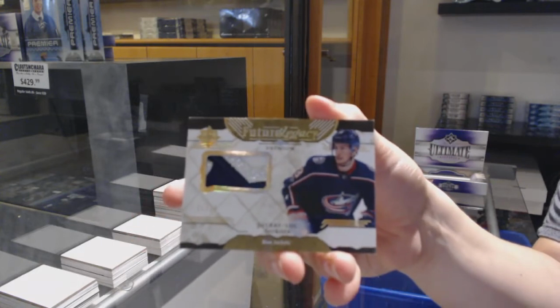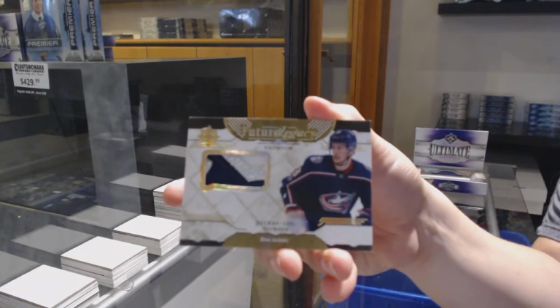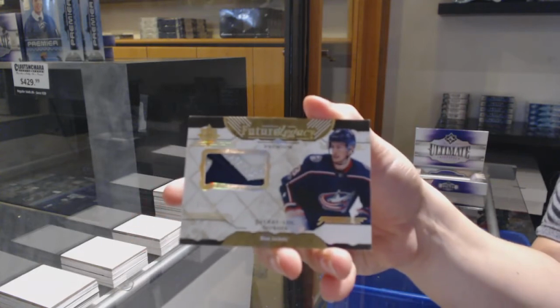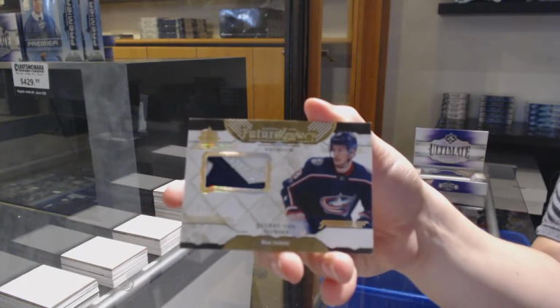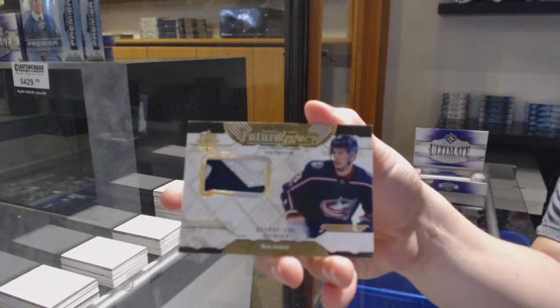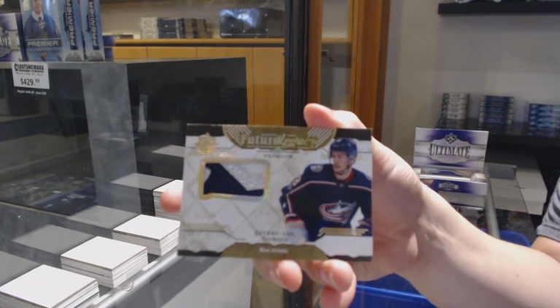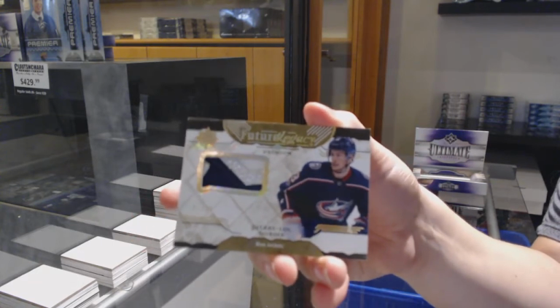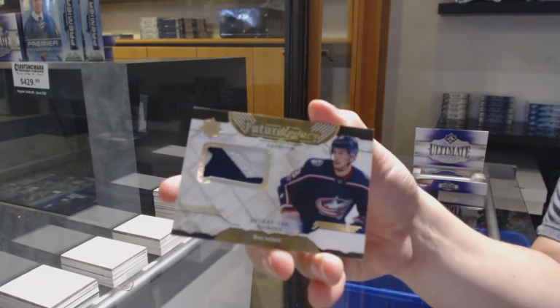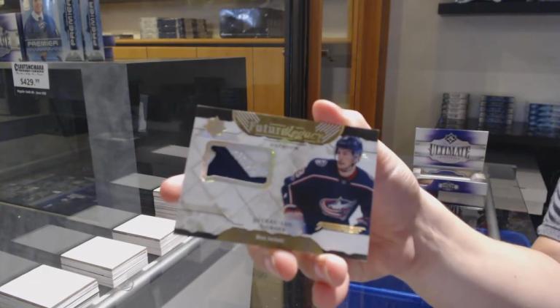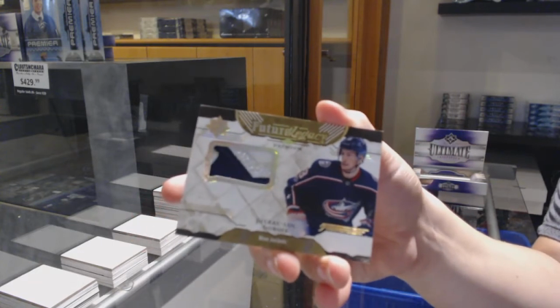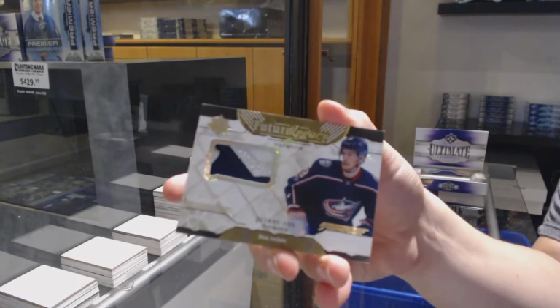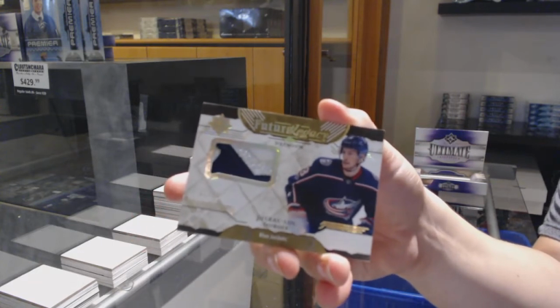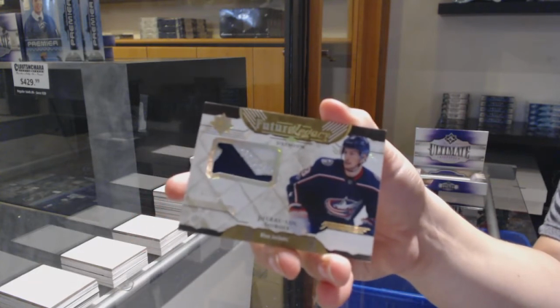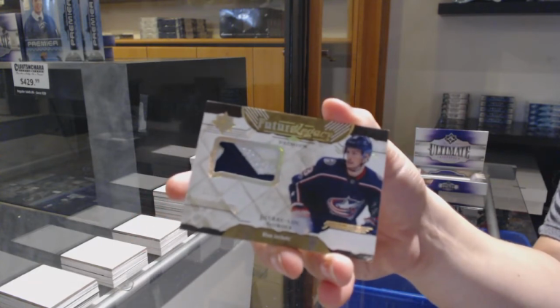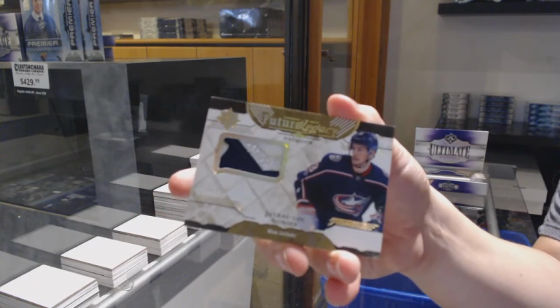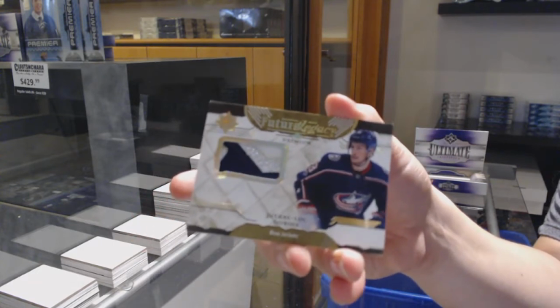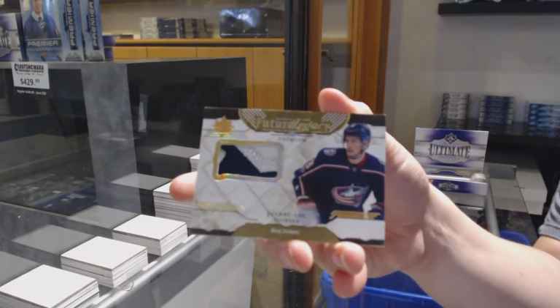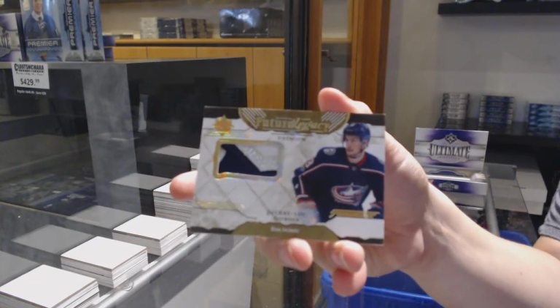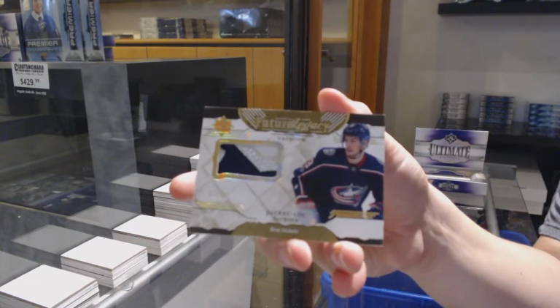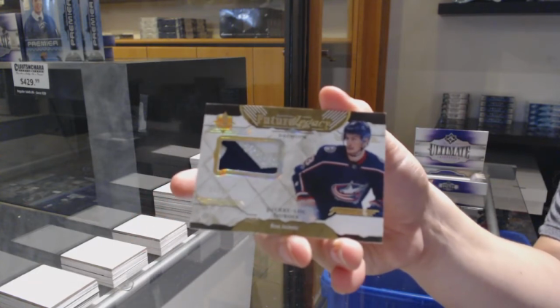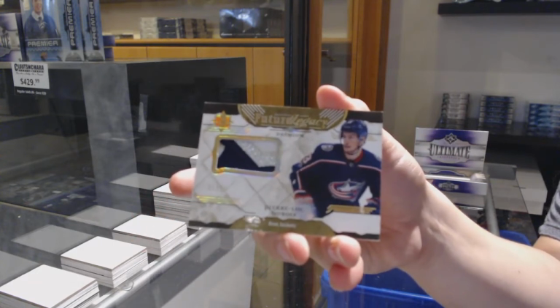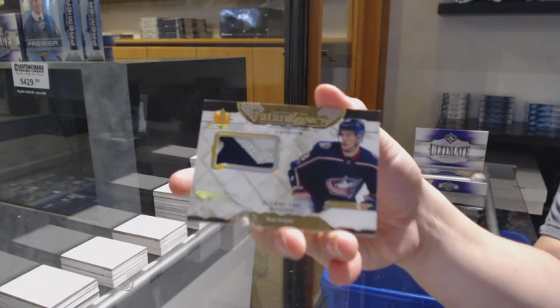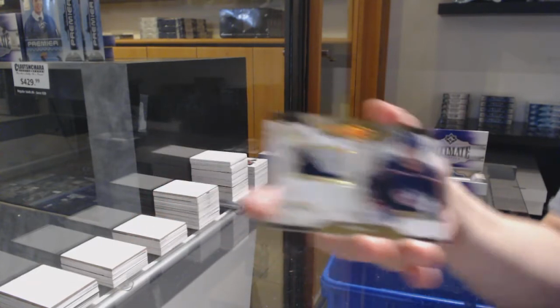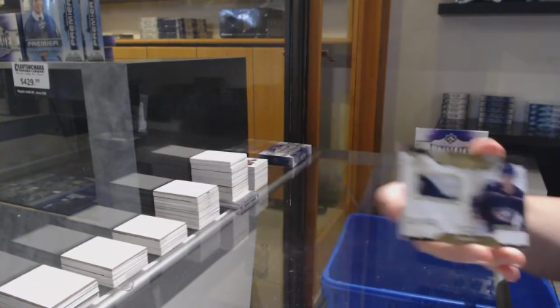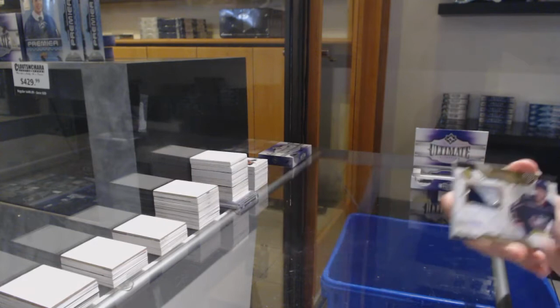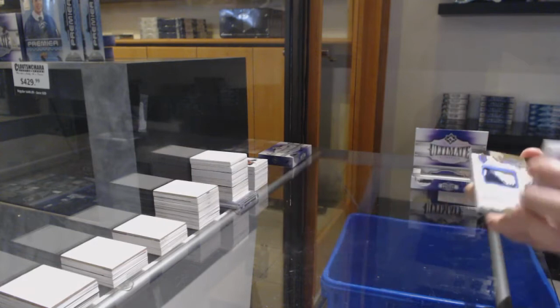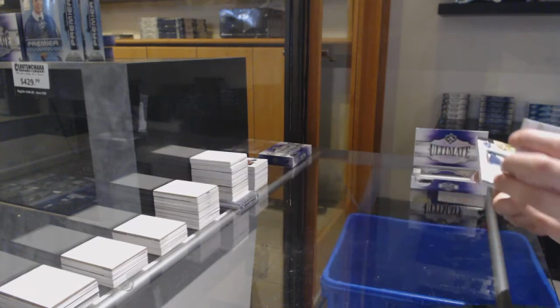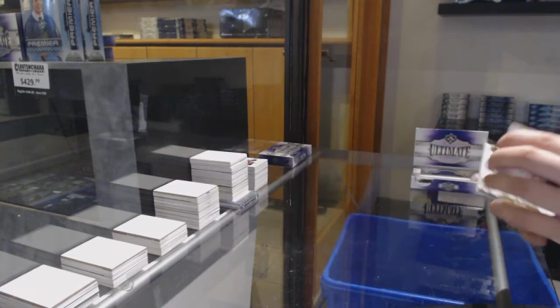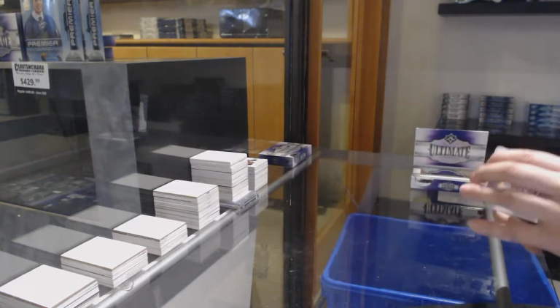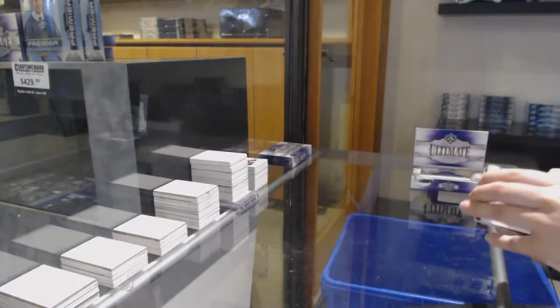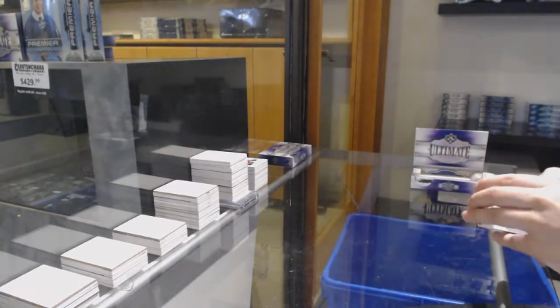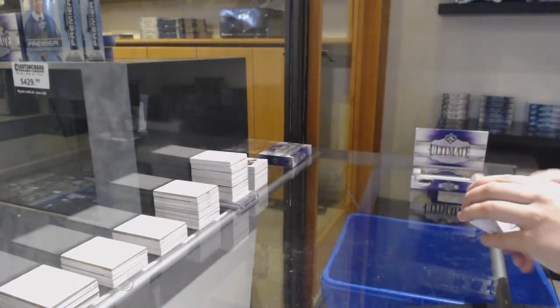I'm taking these two Columbus cards as a sign that Columbus is gonna win this game.